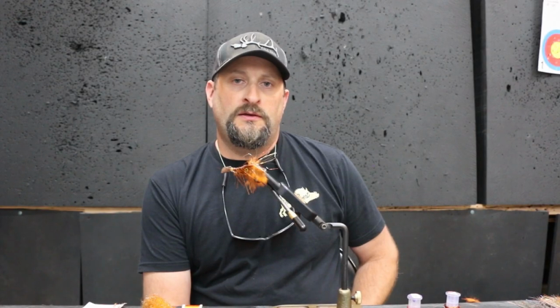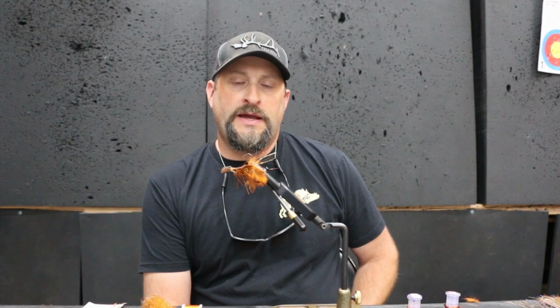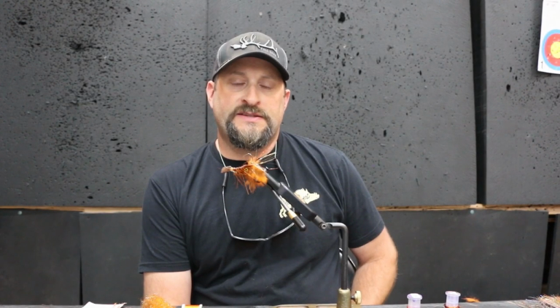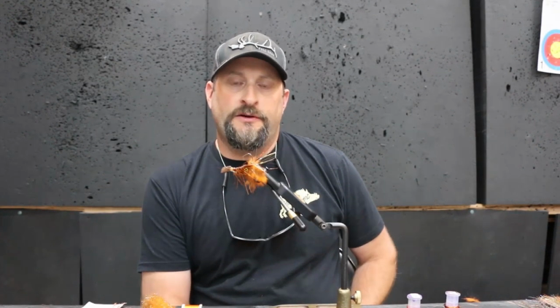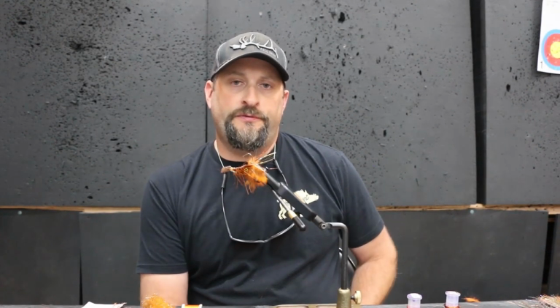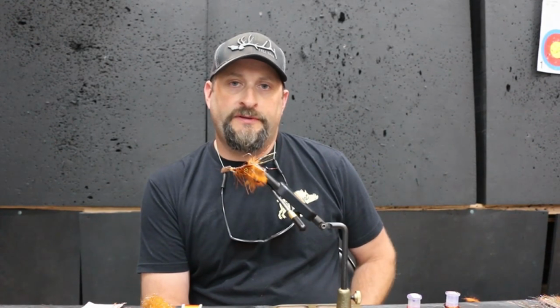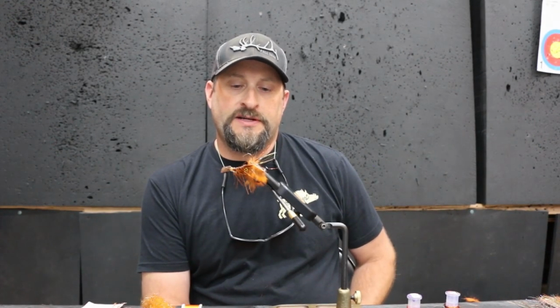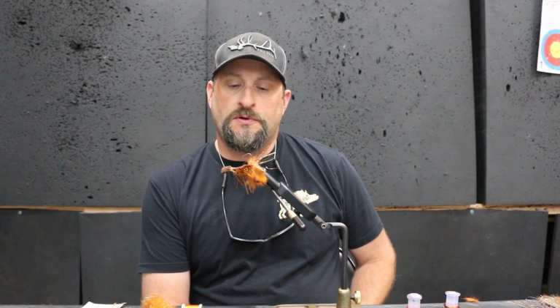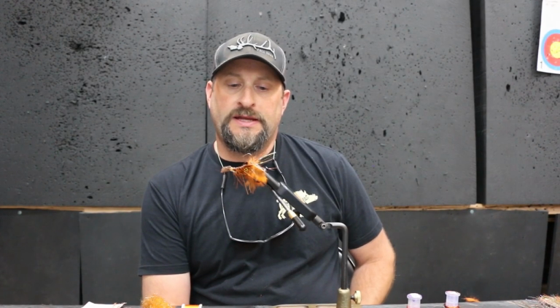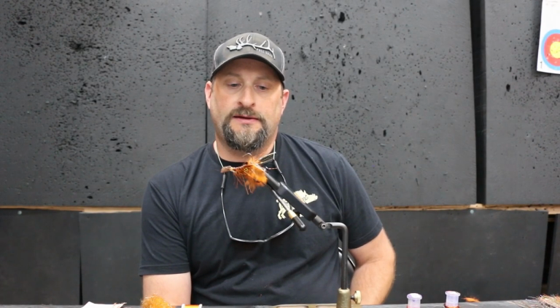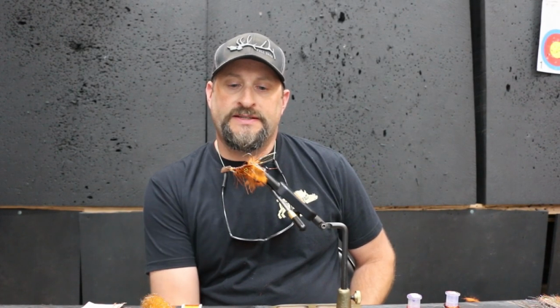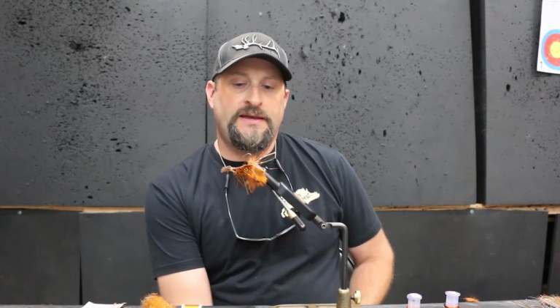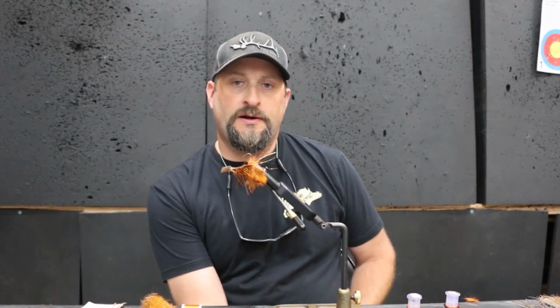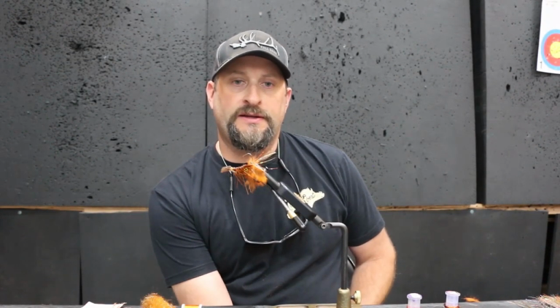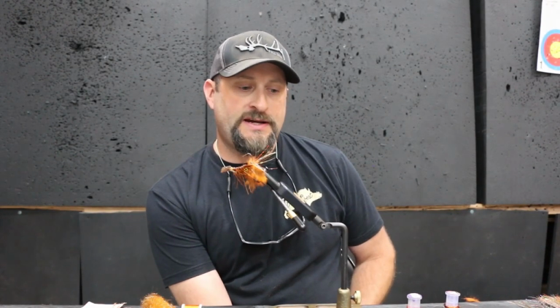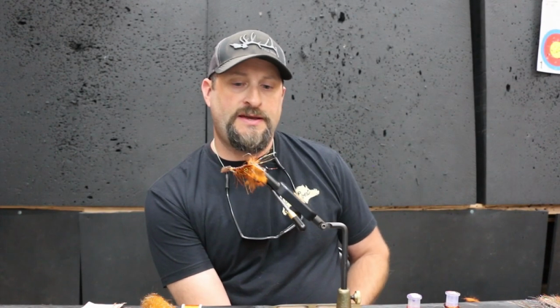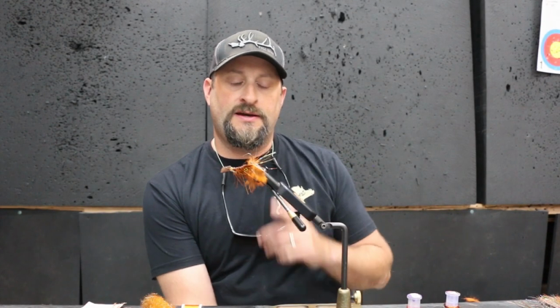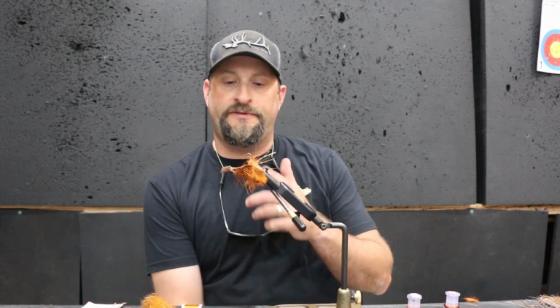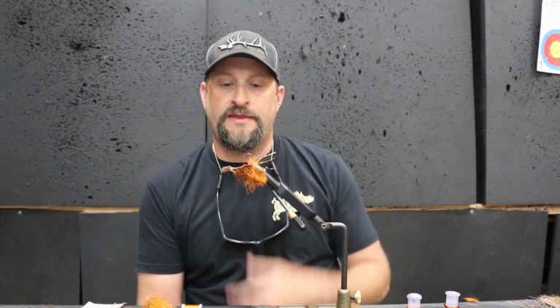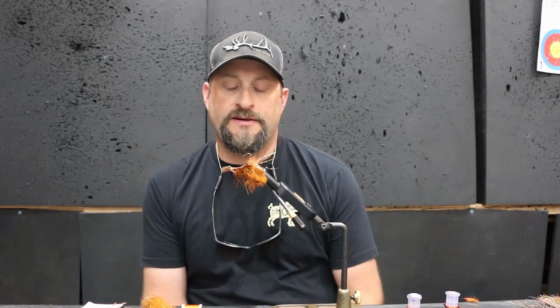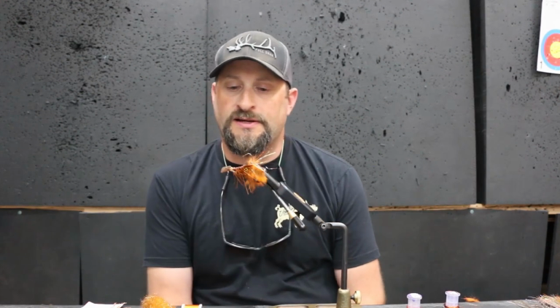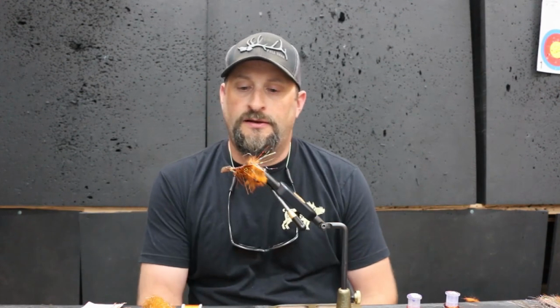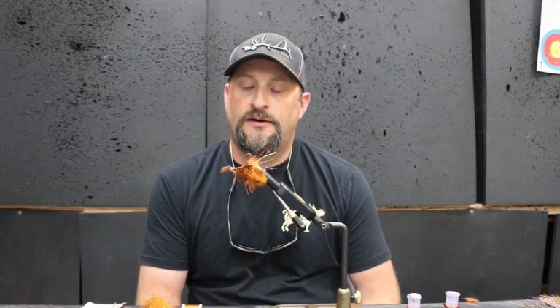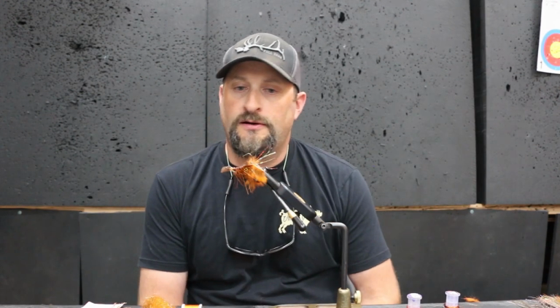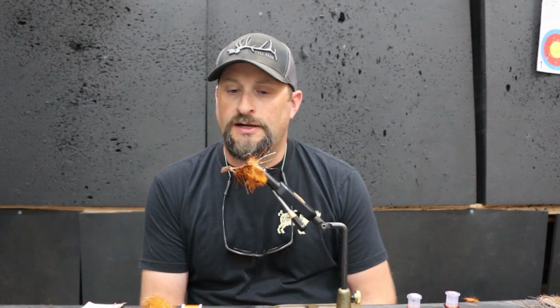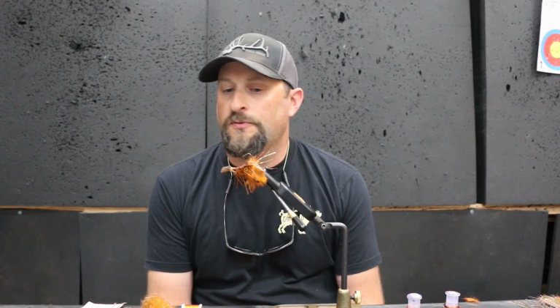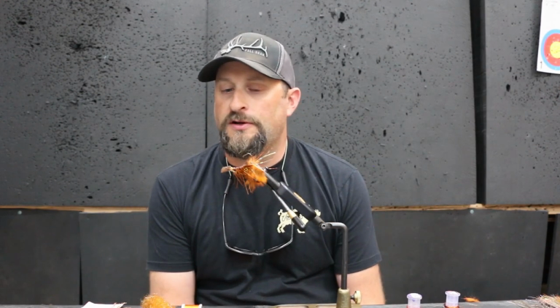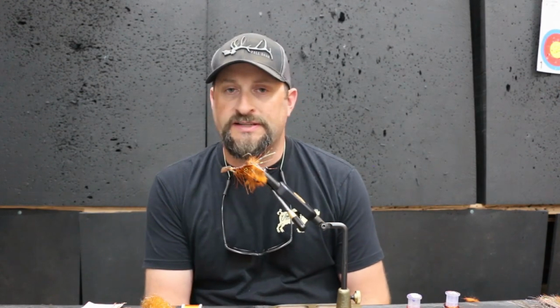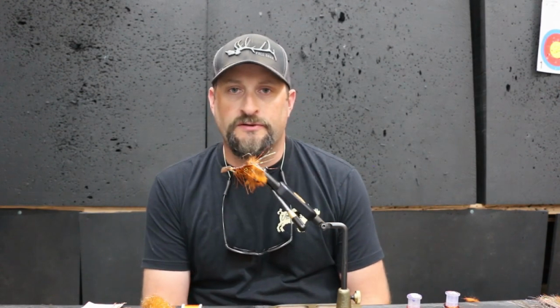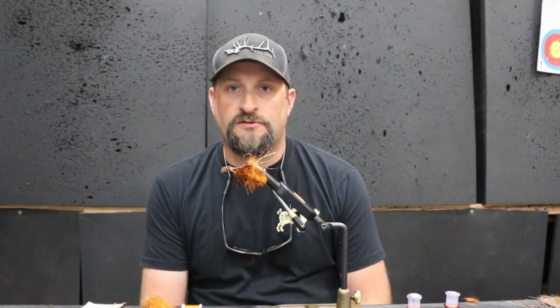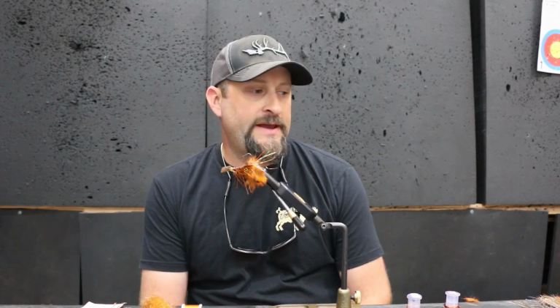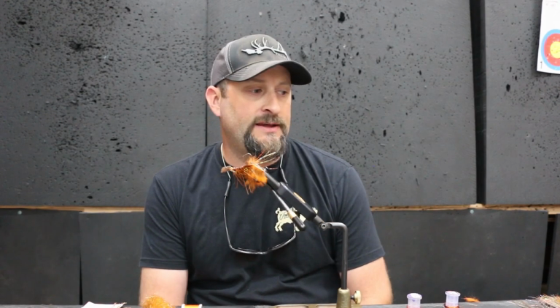Hey guys, Tyler at No Forty Fly Shop in Coeur d'Alene. Today we are gonna tie a fly that I designed here. We're gonna call it Tyler's Crawdaddy.